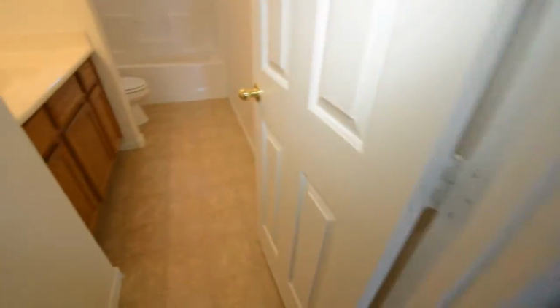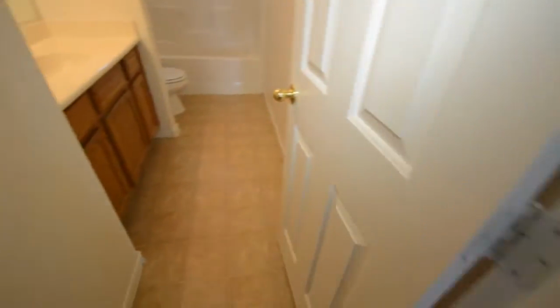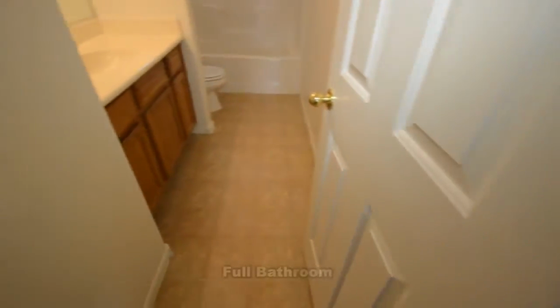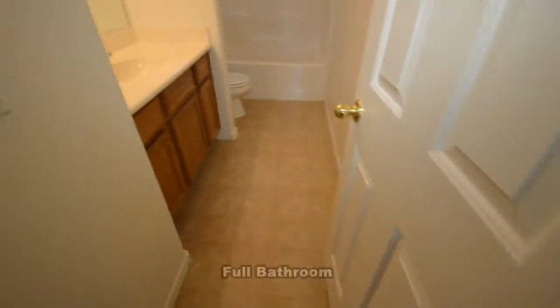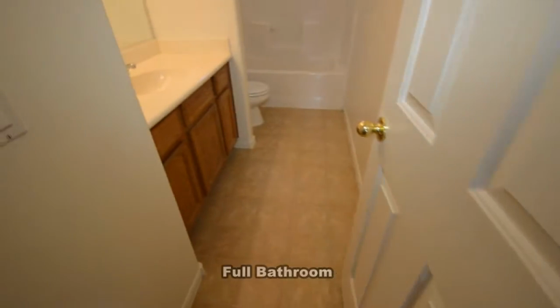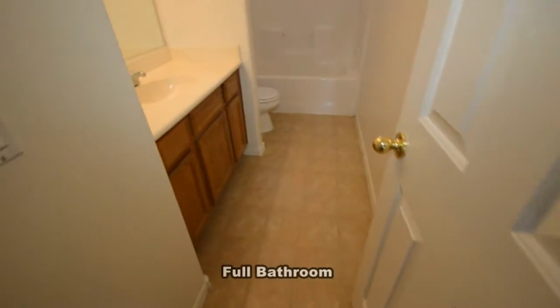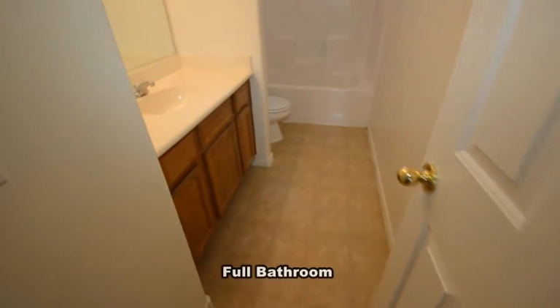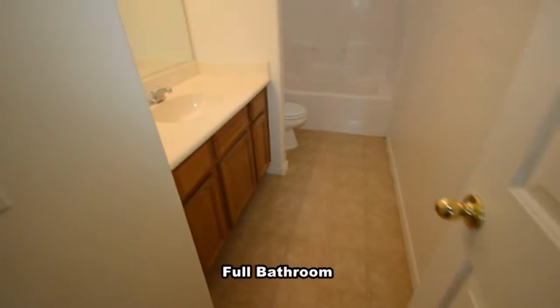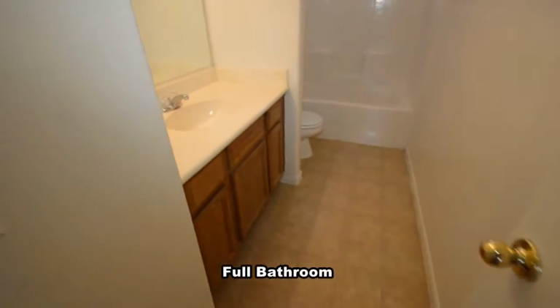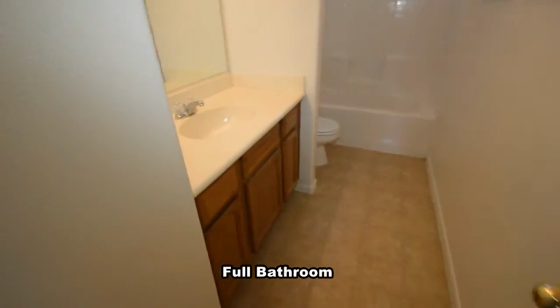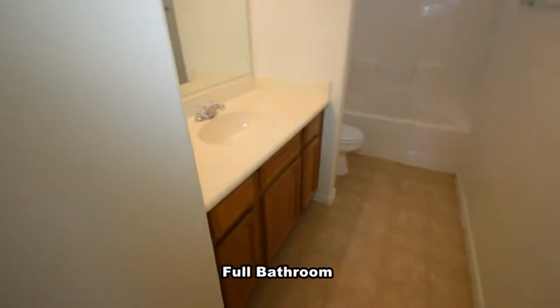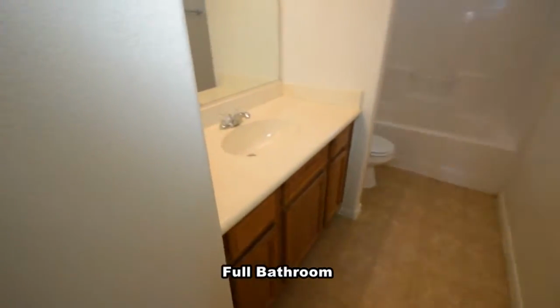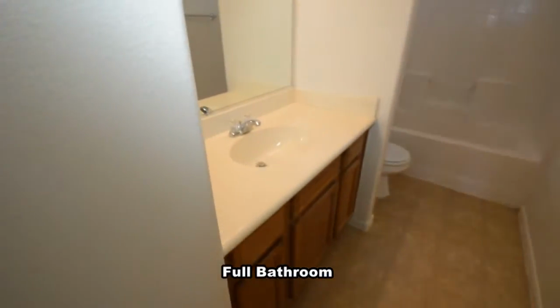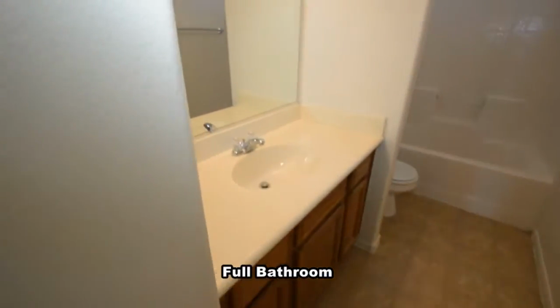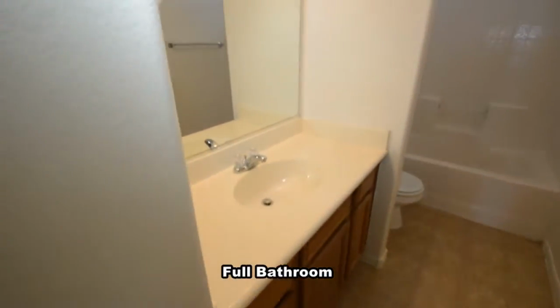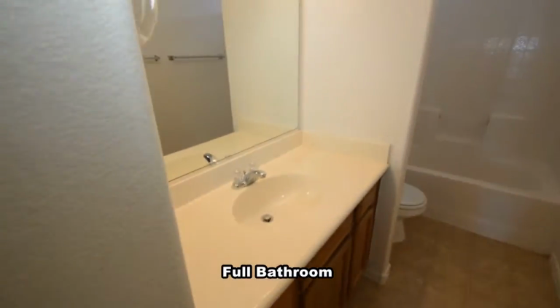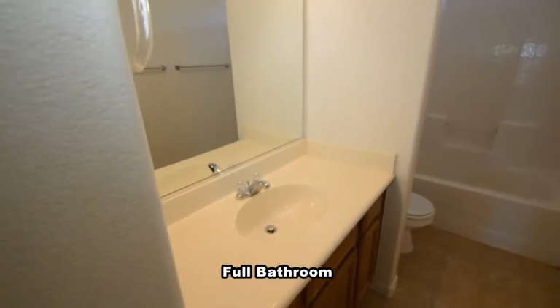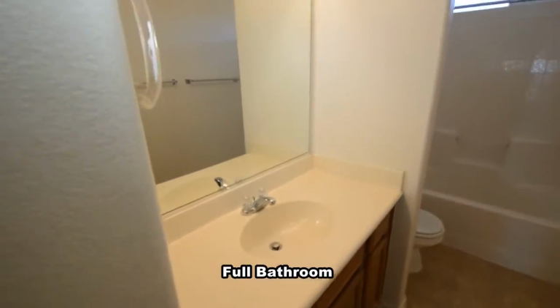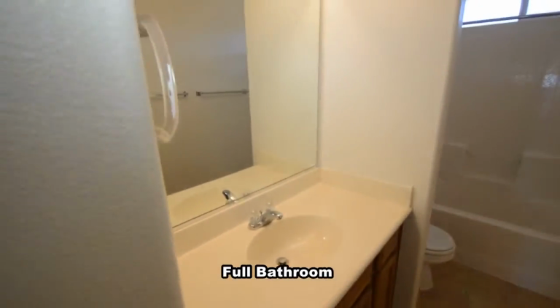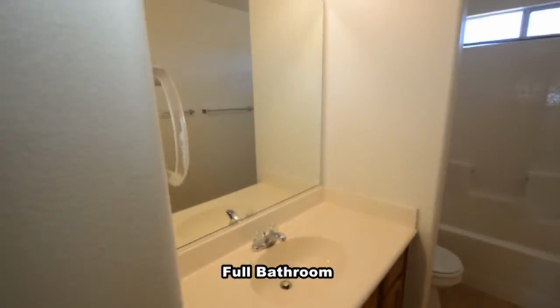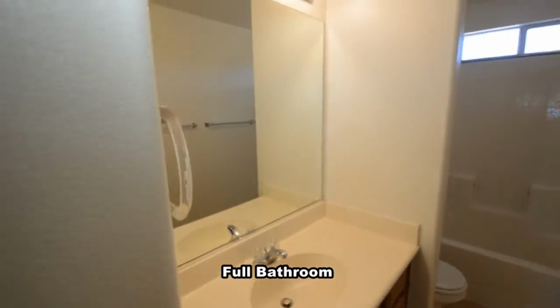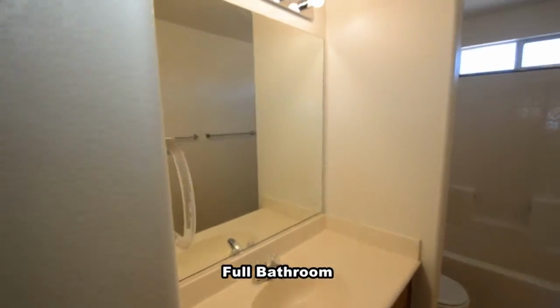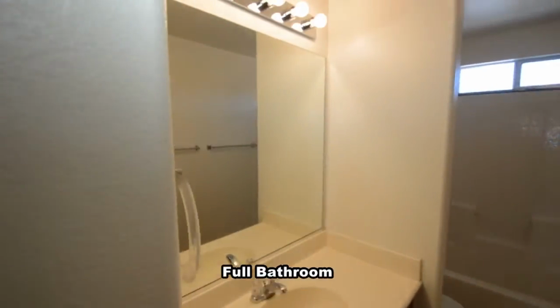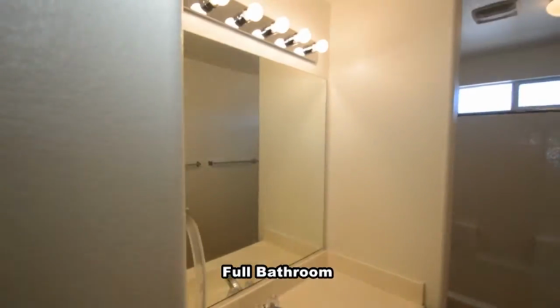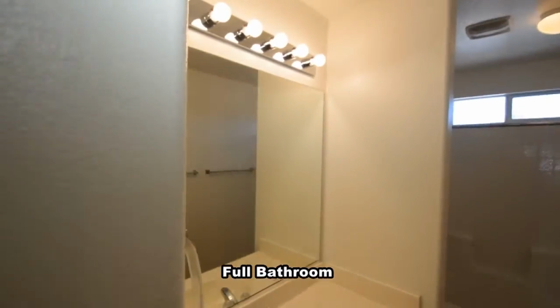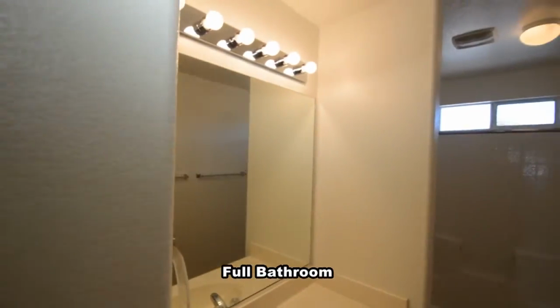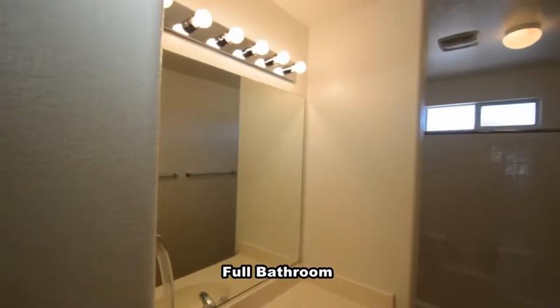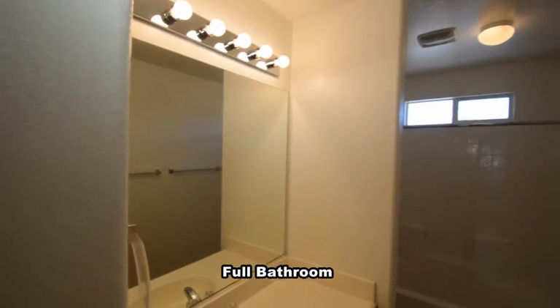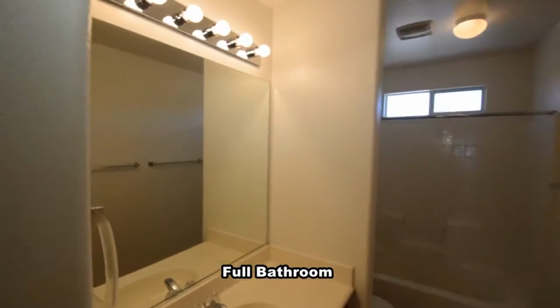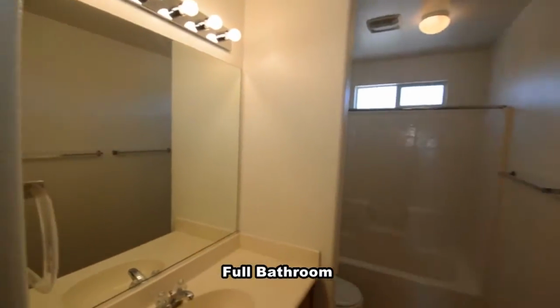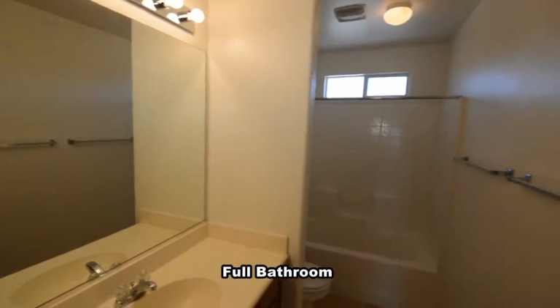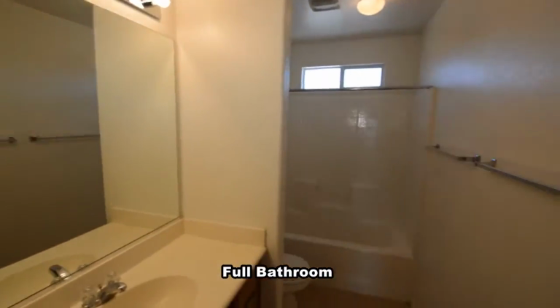The full second bathroom has a vinyl floor, double sink vanity, and a one-piece tub shower combo.